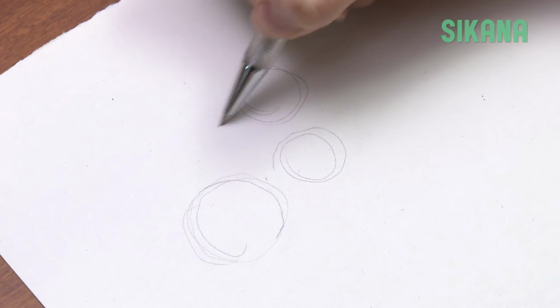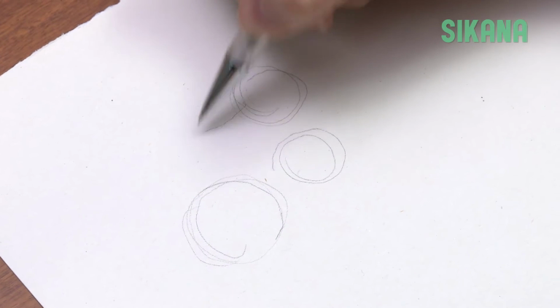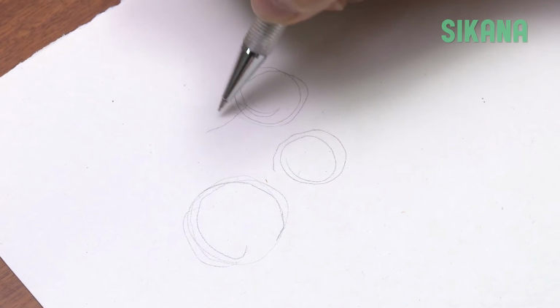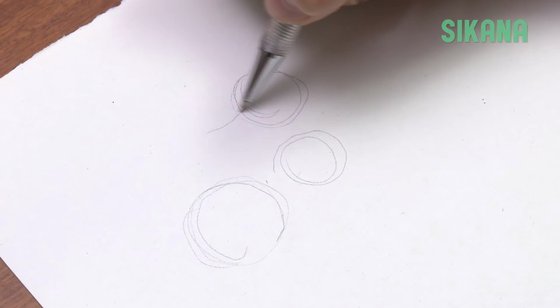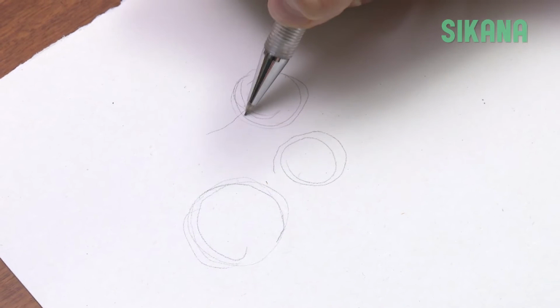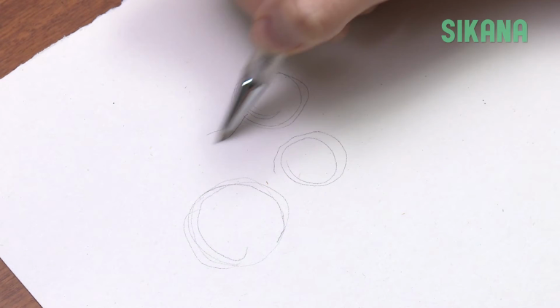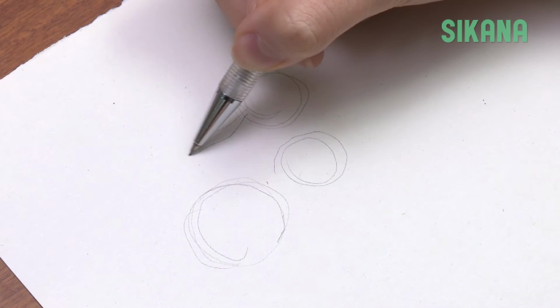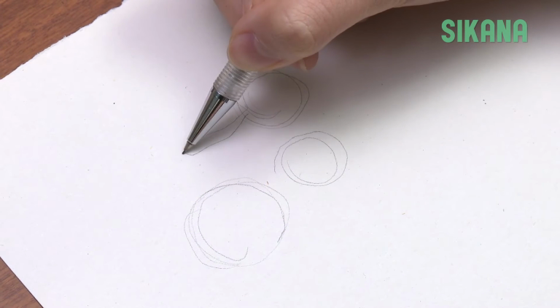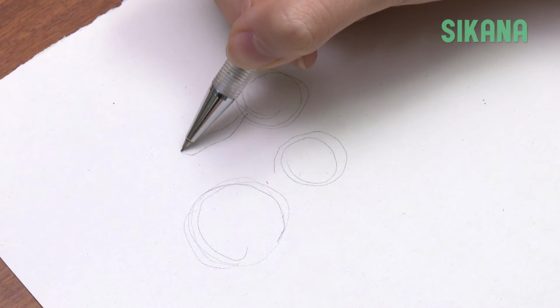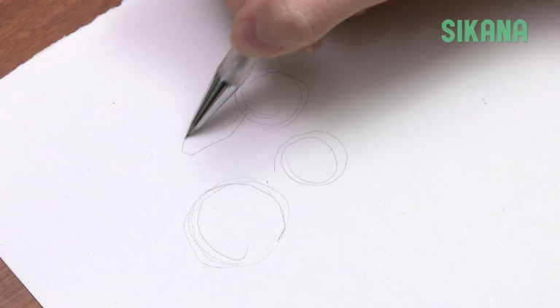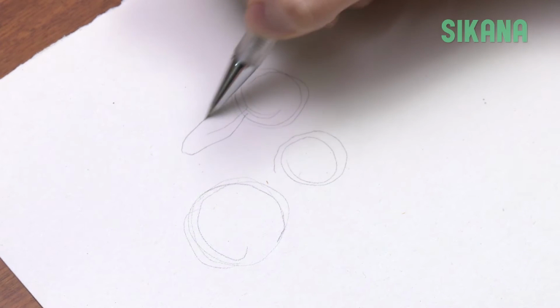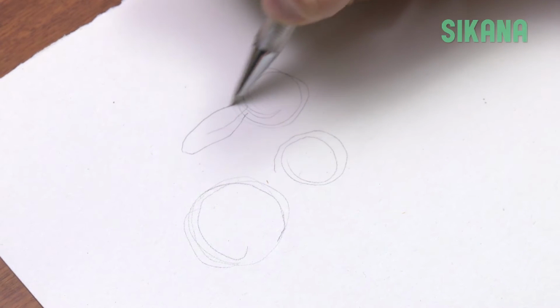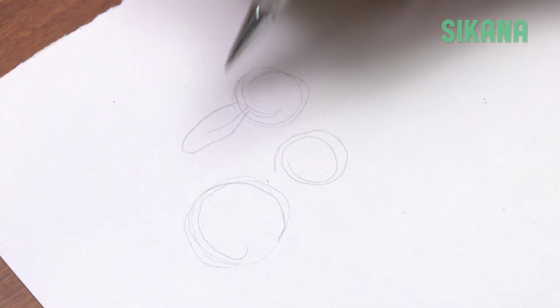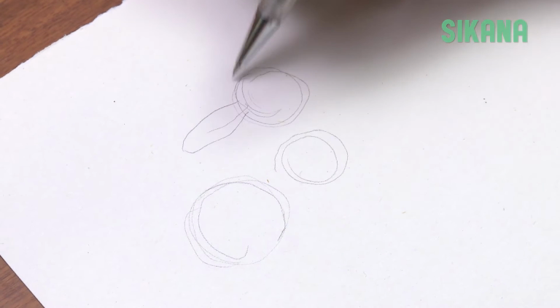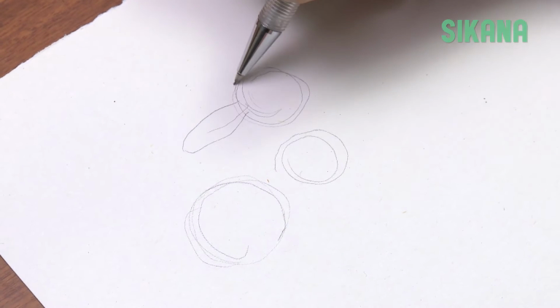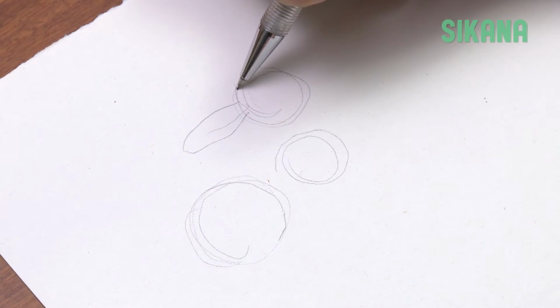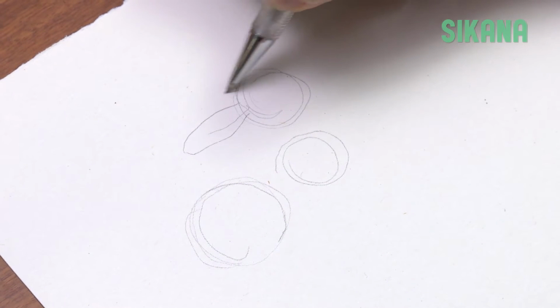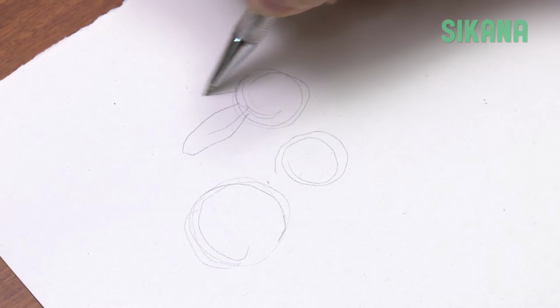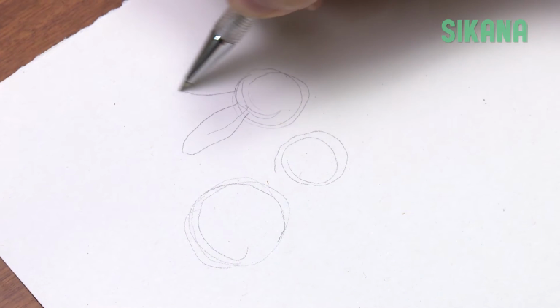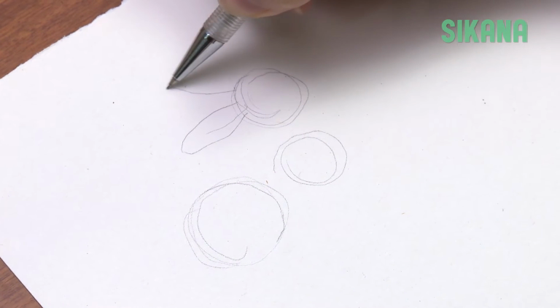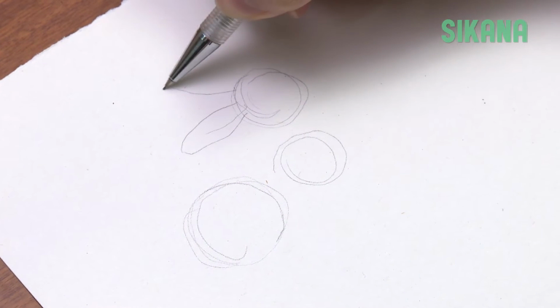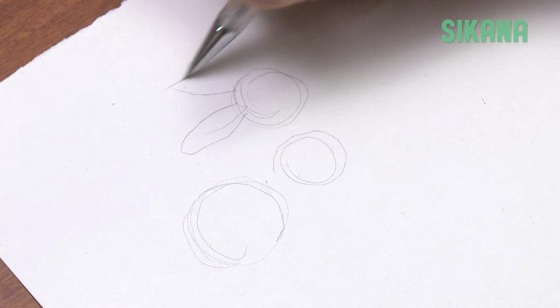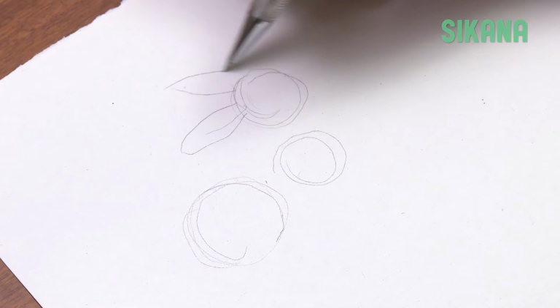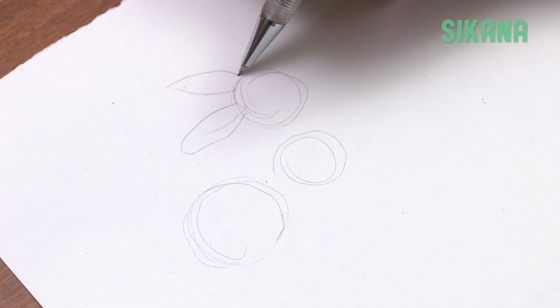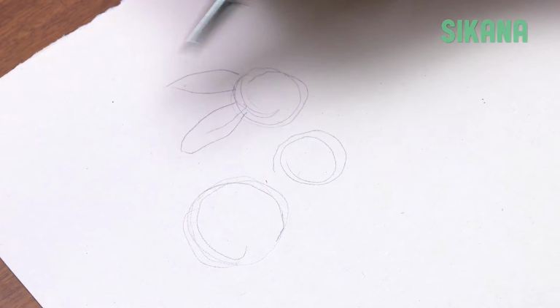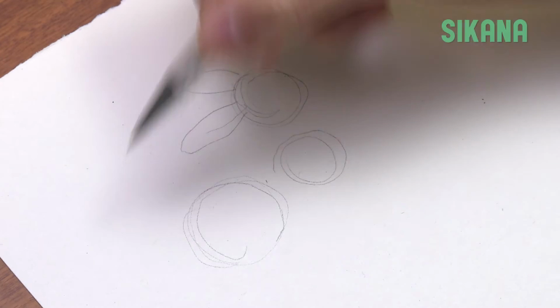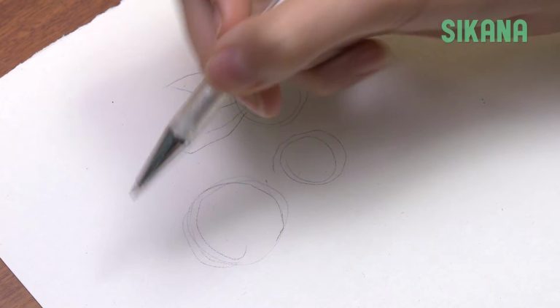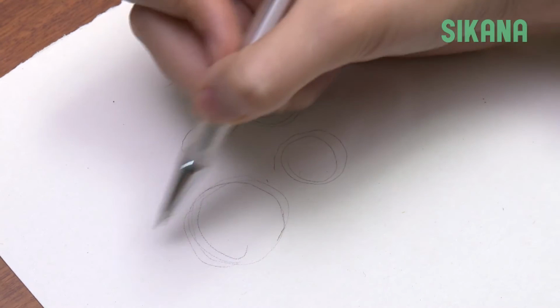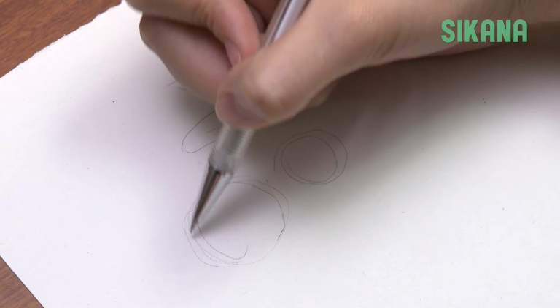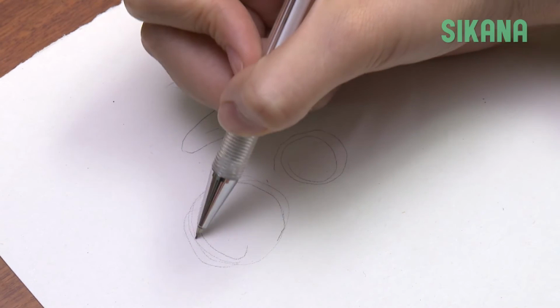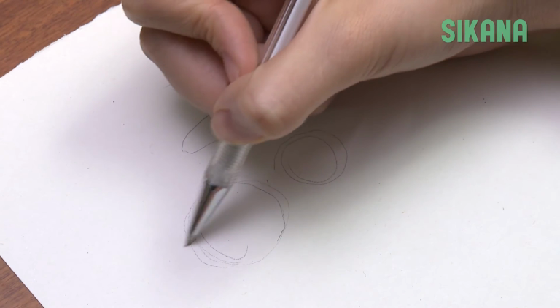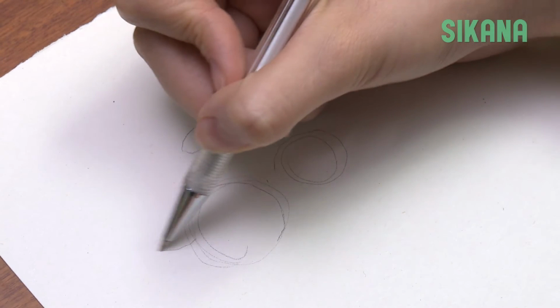Place the ears on the head, pointing backwards. Draw a tail here.